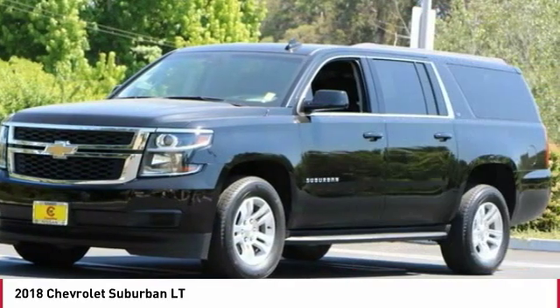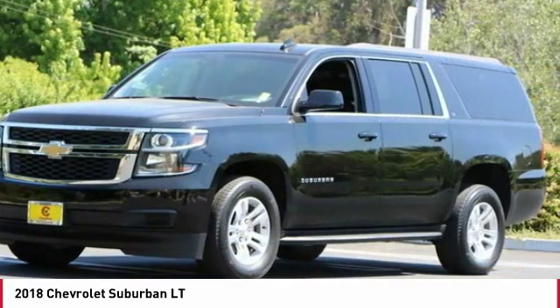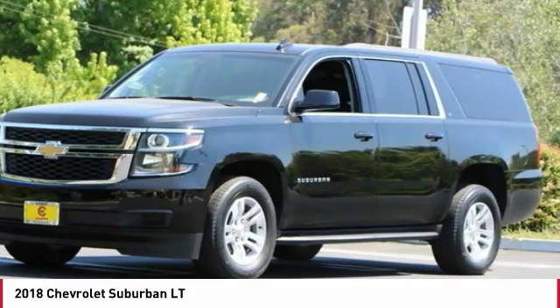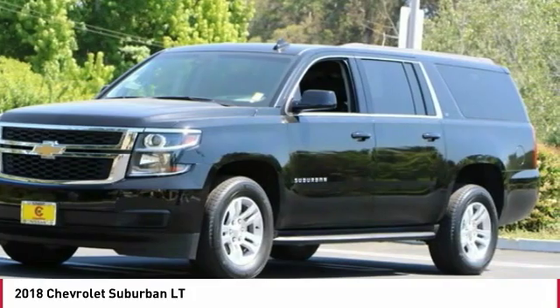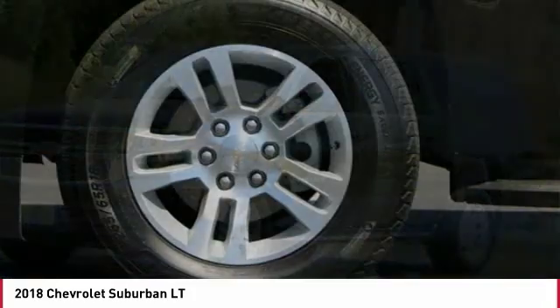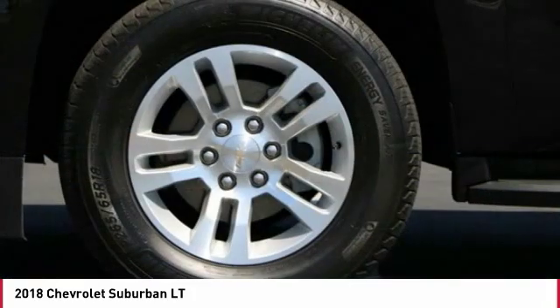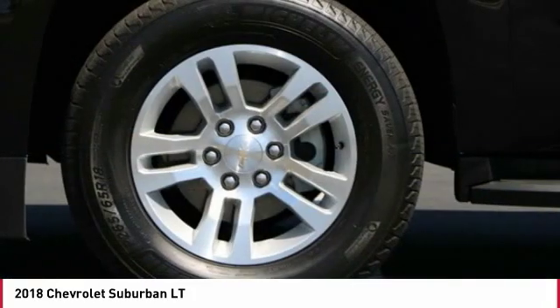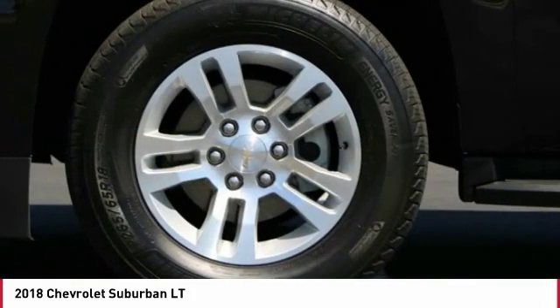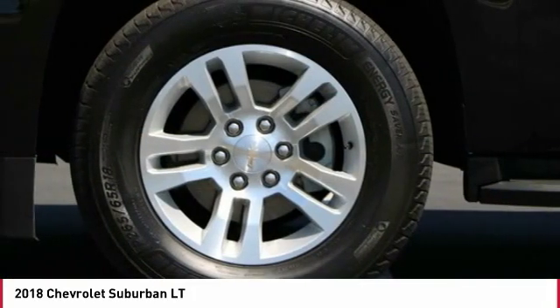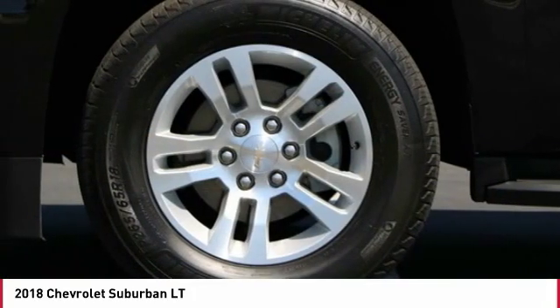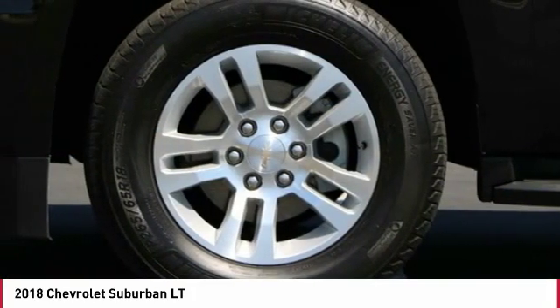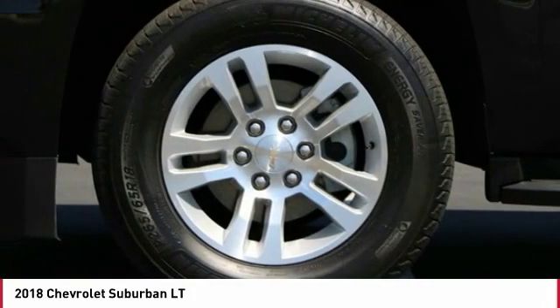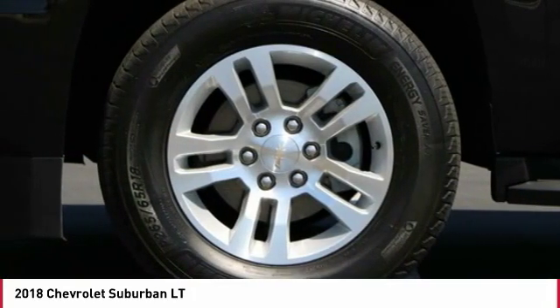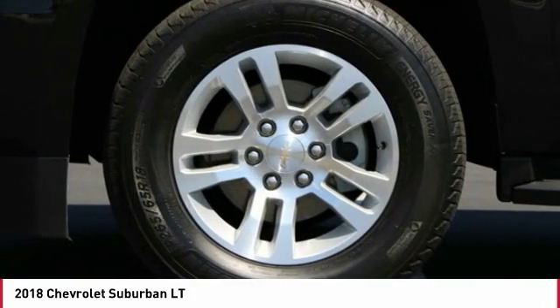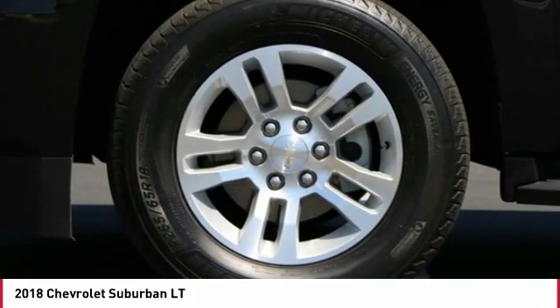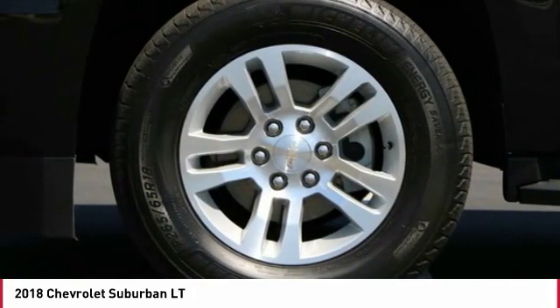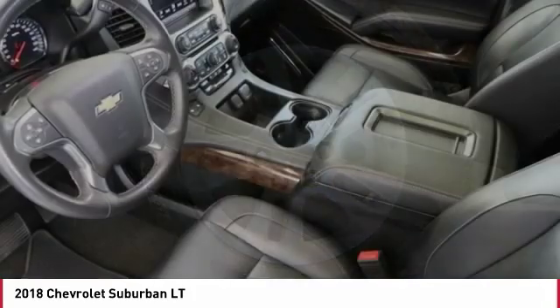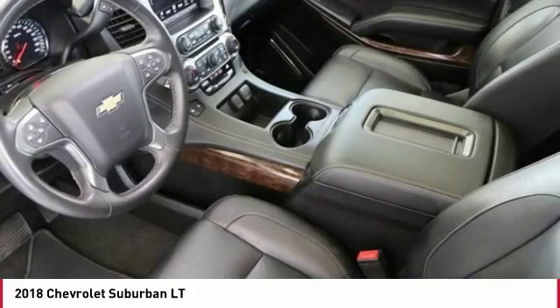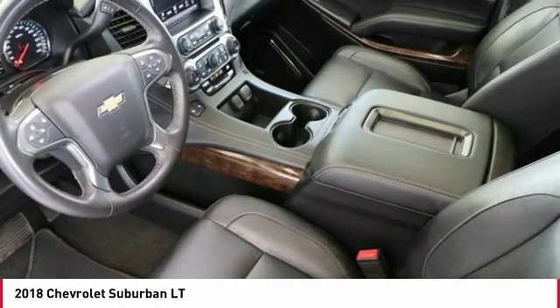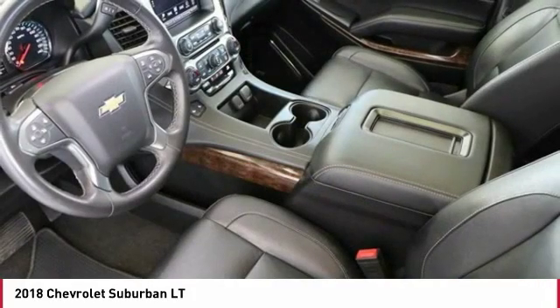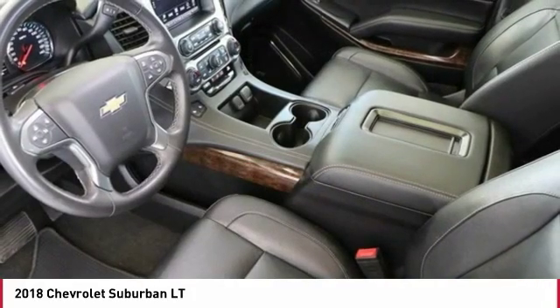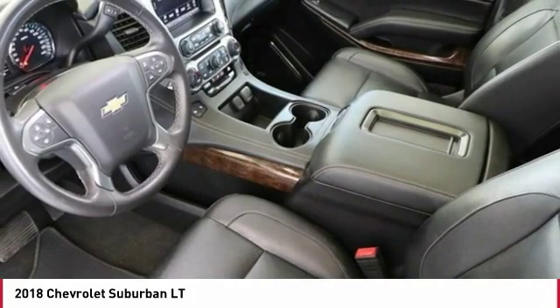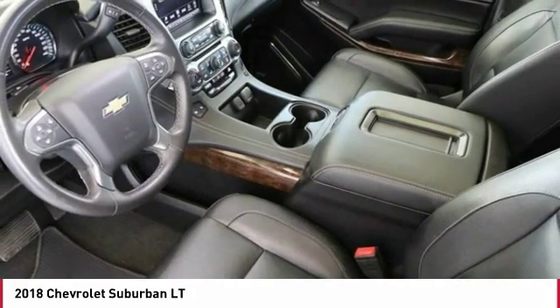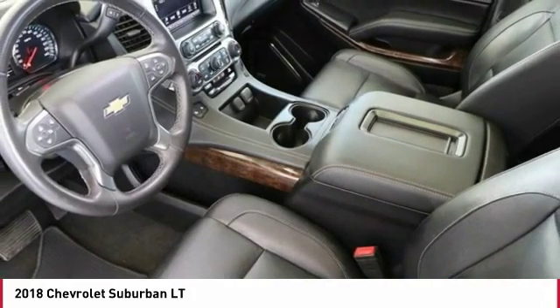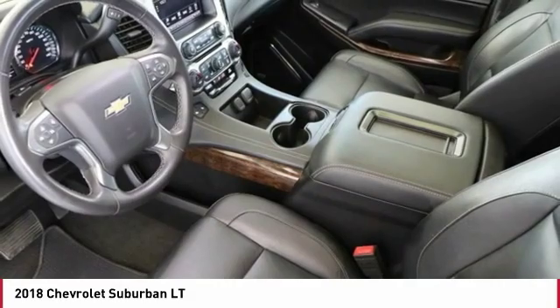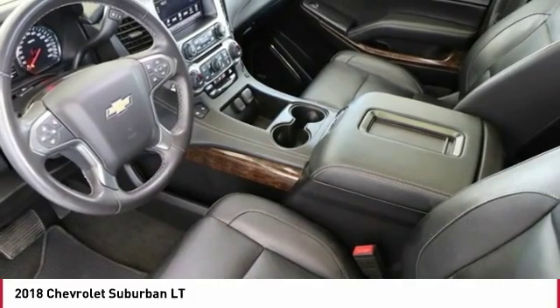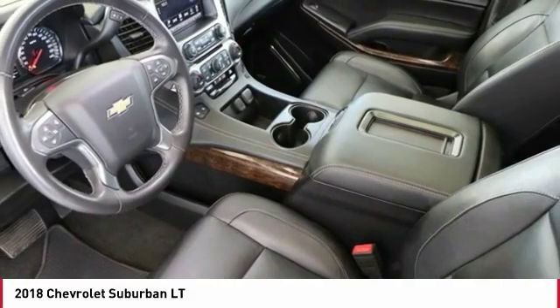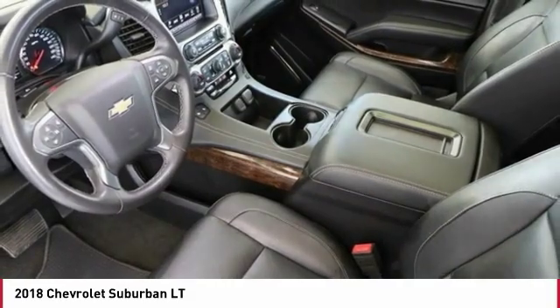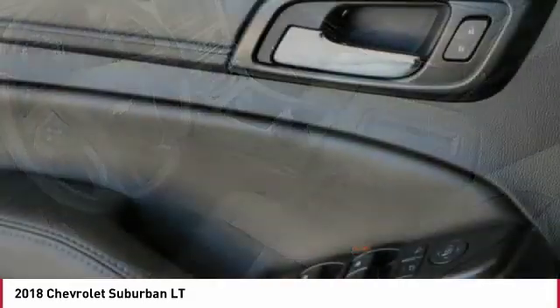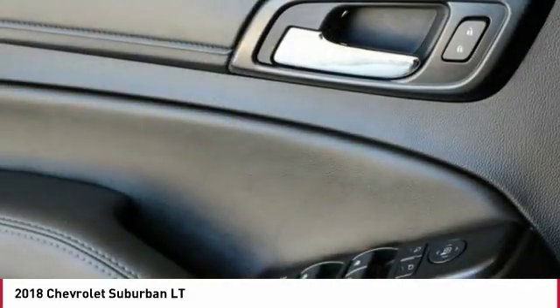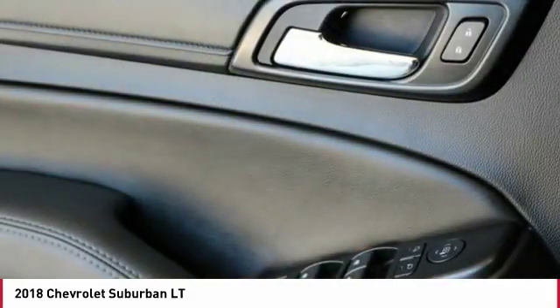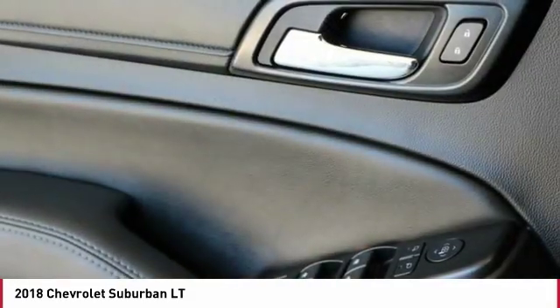Alloy wheels, power steering, remote vehicle start. Drive away with a great deal on this vehicle. Call or stop in today.